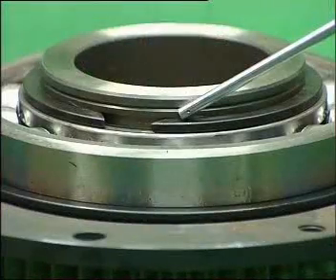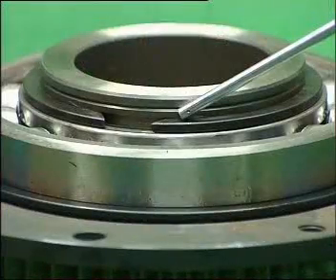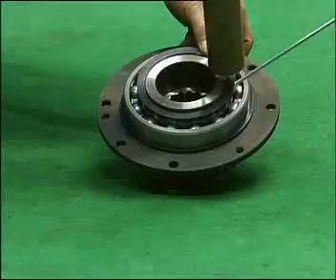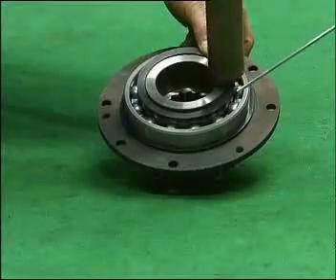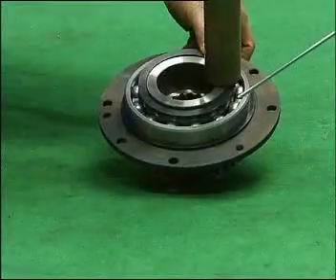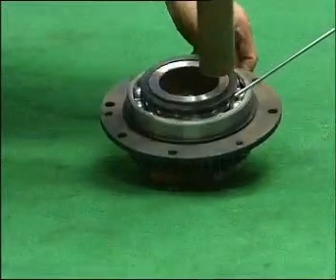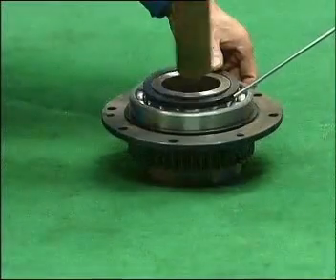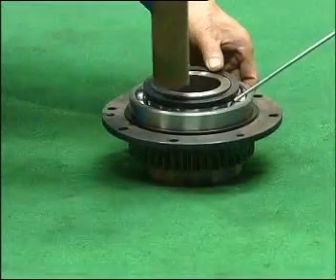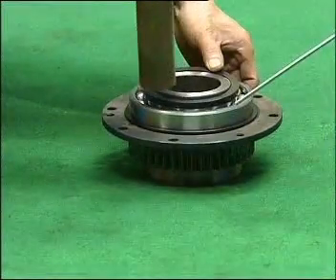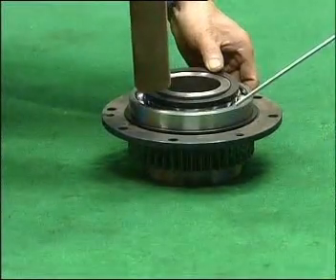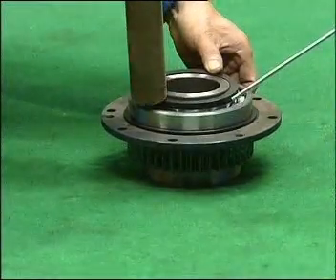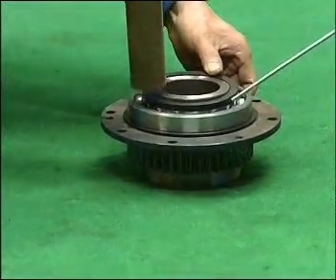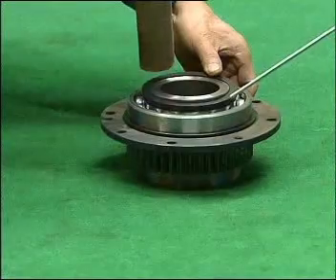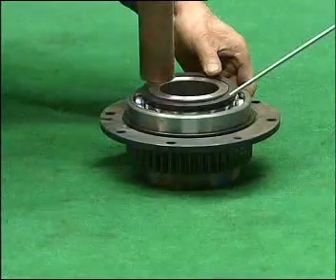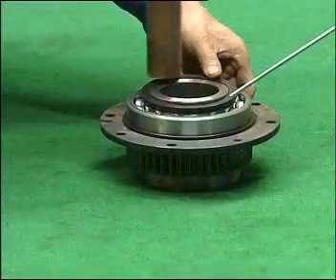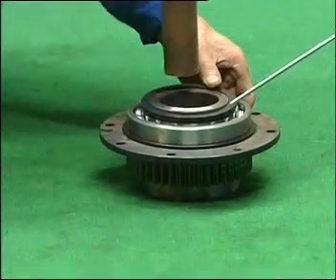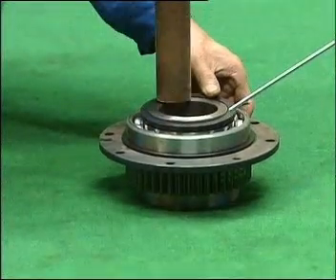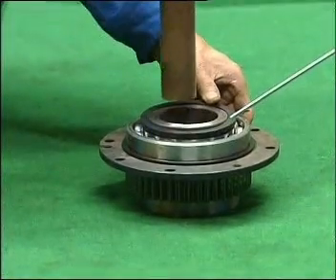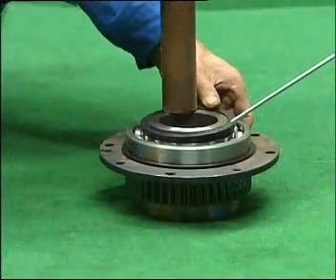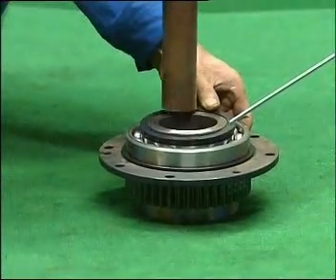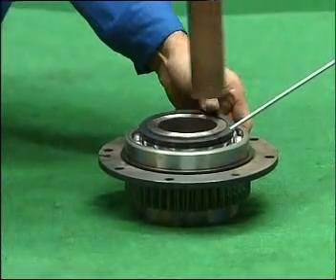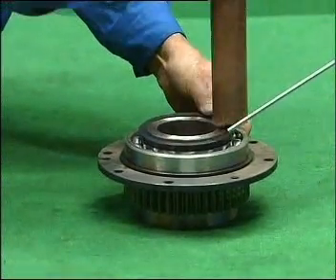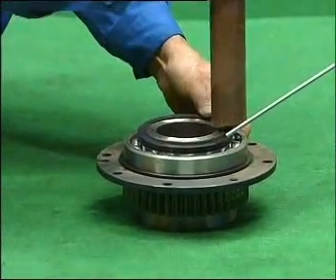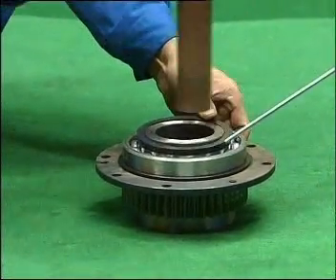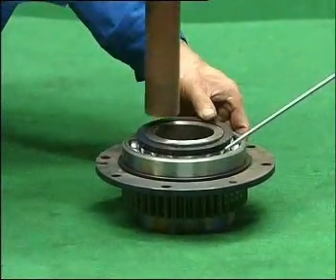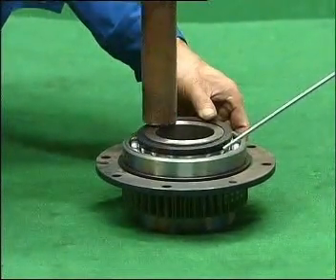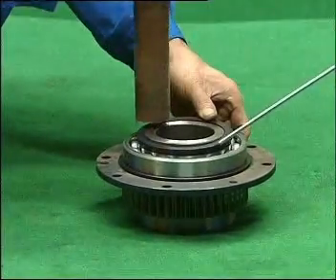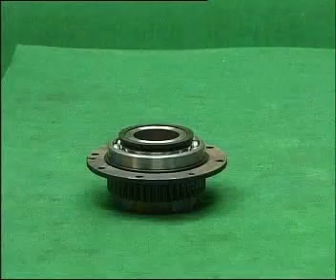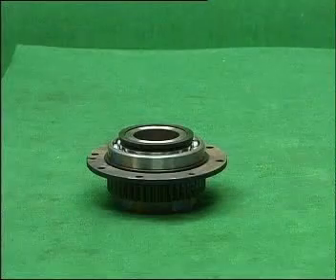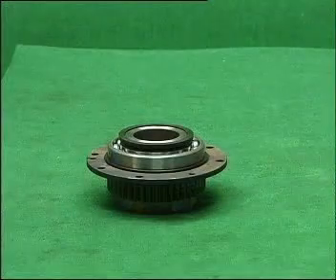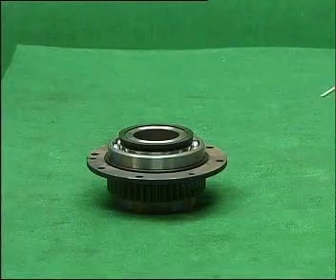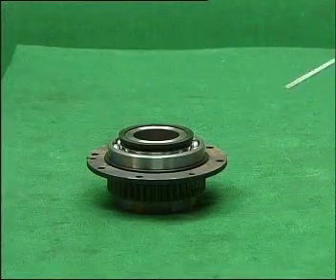Put the fixed block ring on the driving gear, lay it horizontally and slightly knock it in.